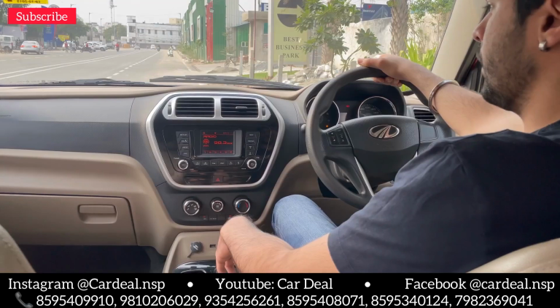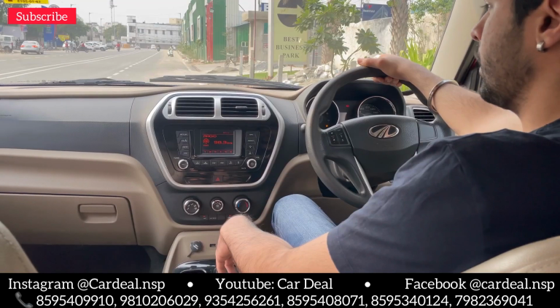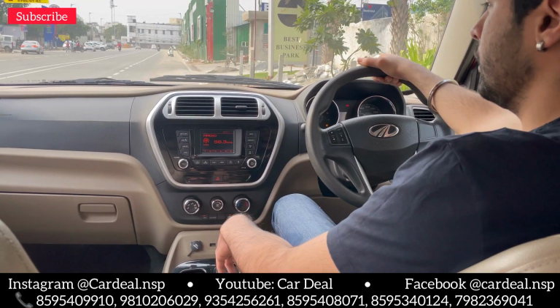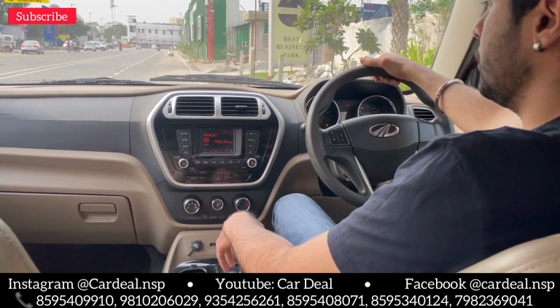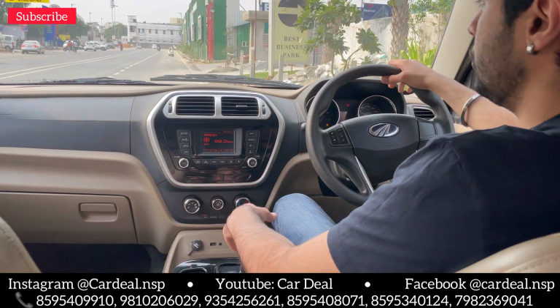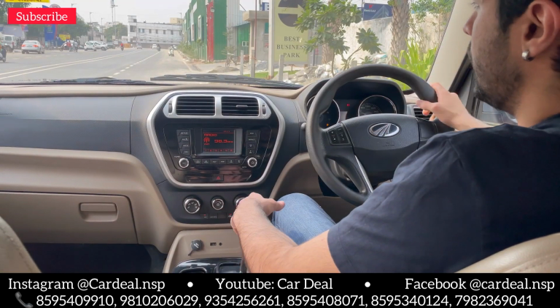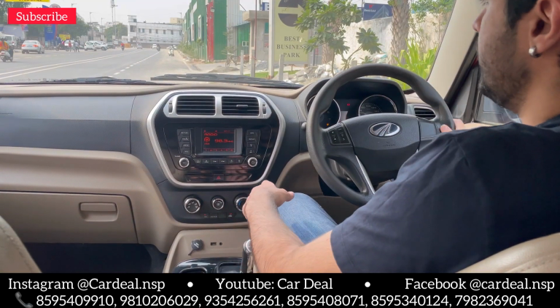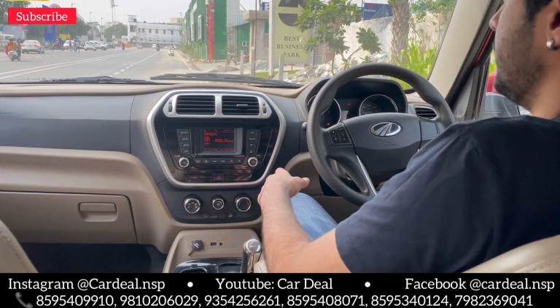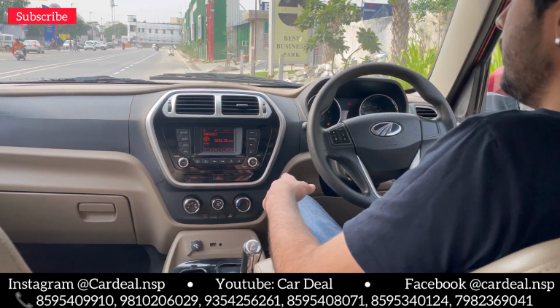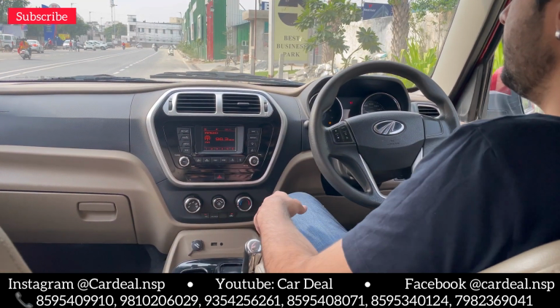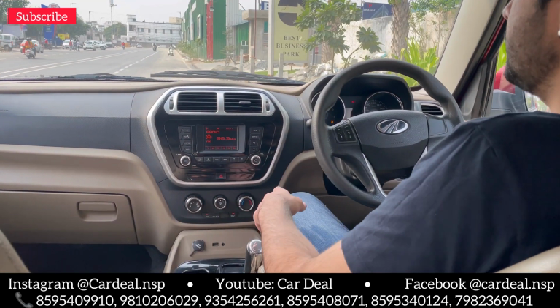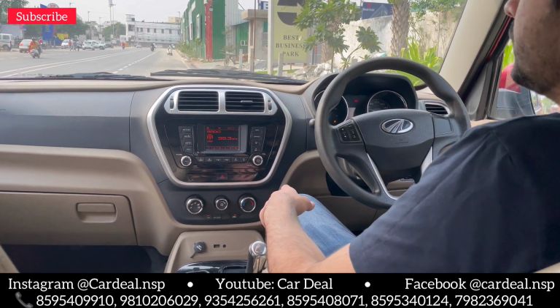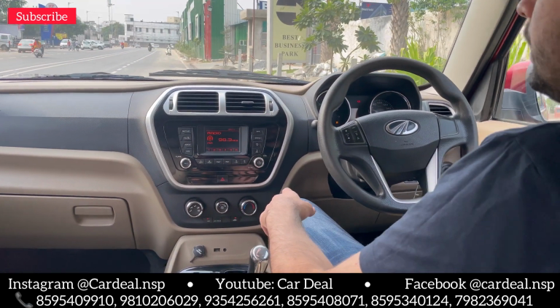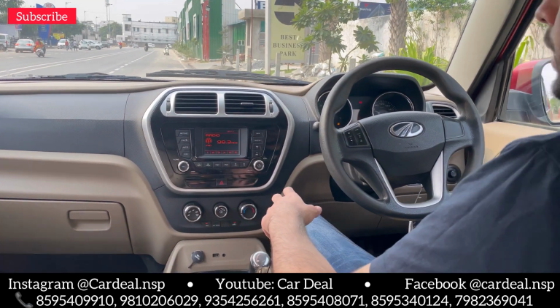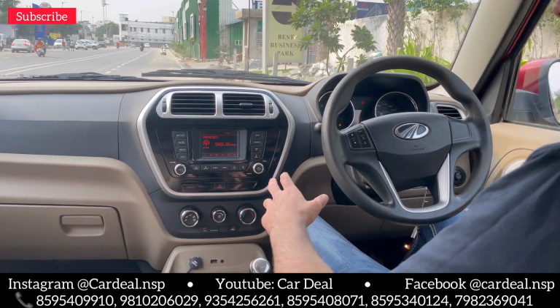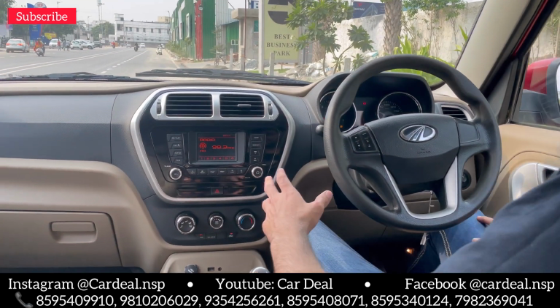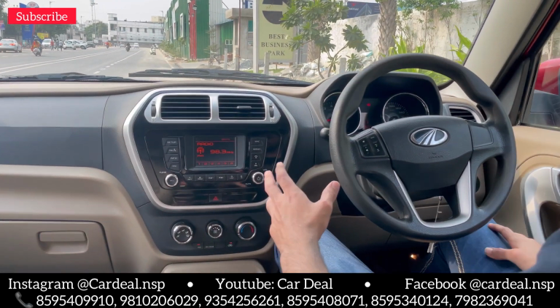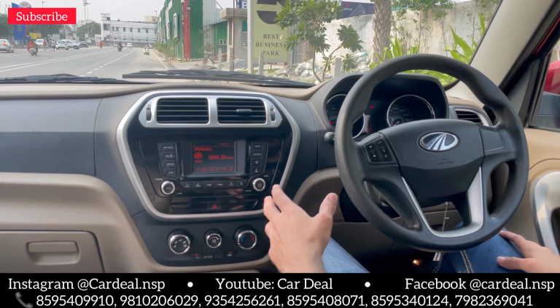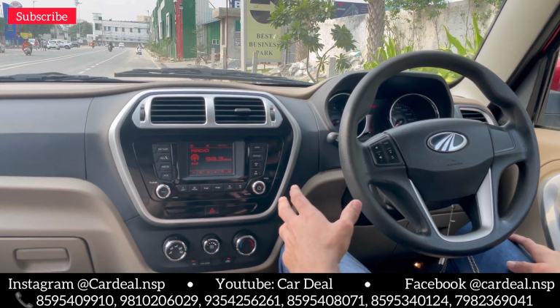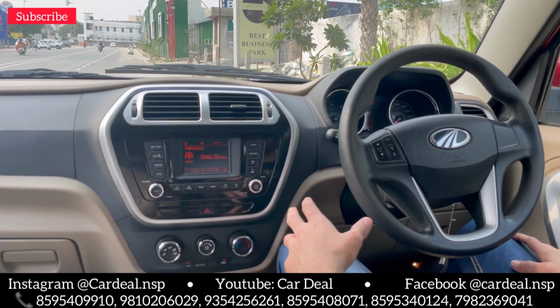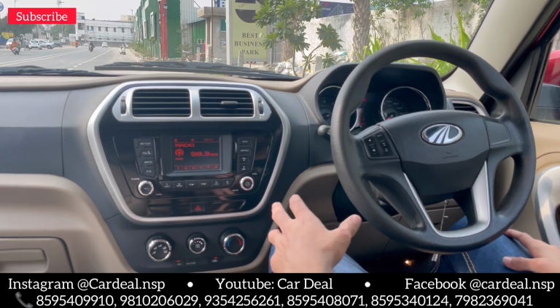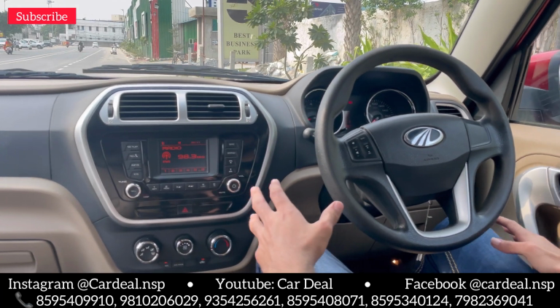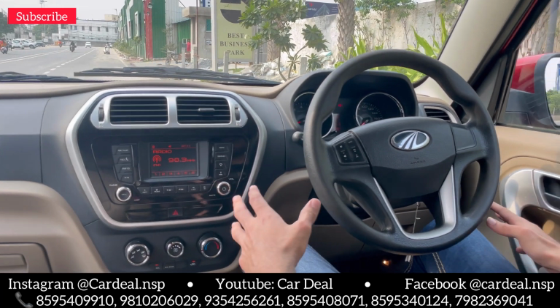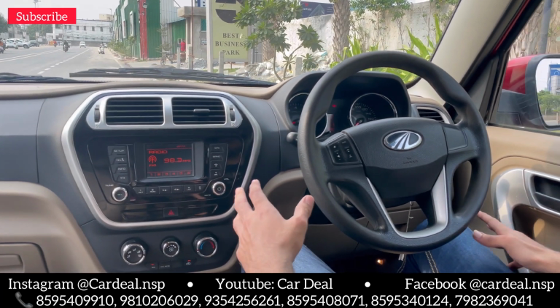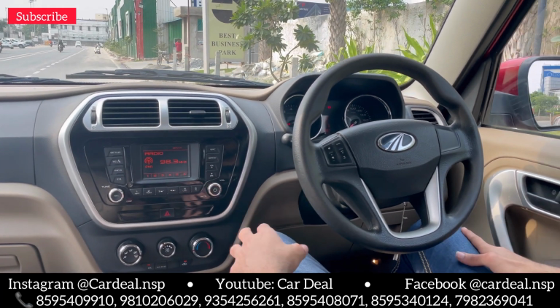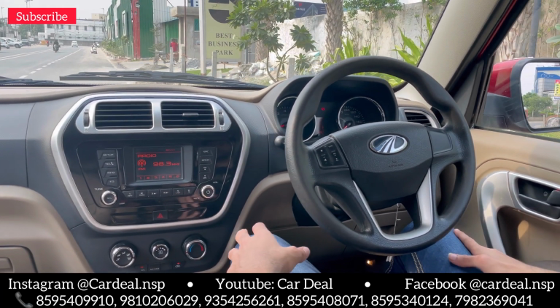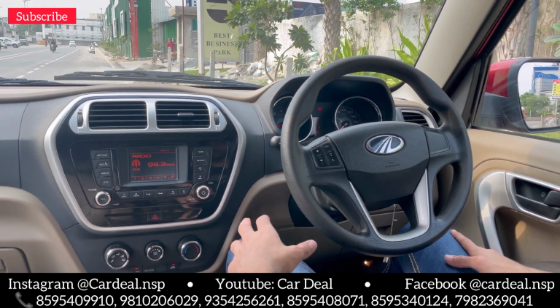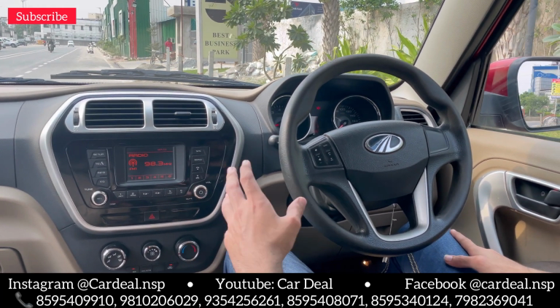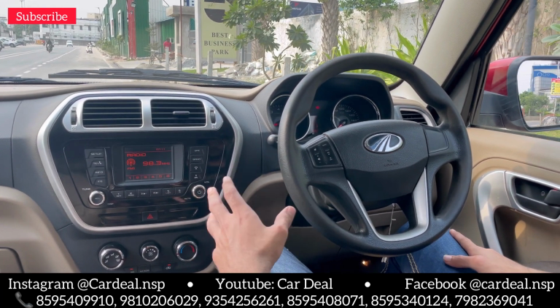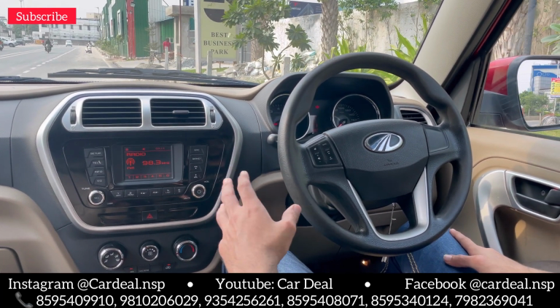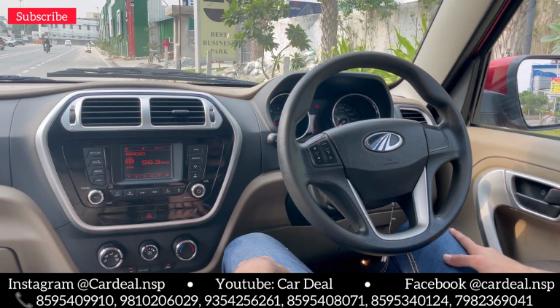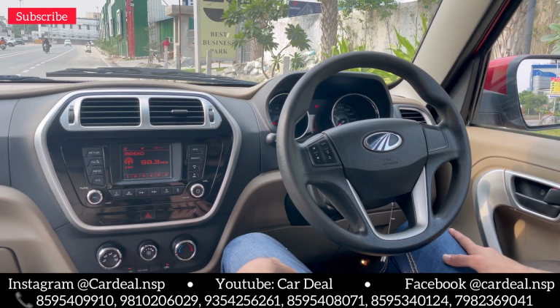So friends, the rear features of this T8 top variant are plenty. There are amazing features. Let's go through the rear seats.